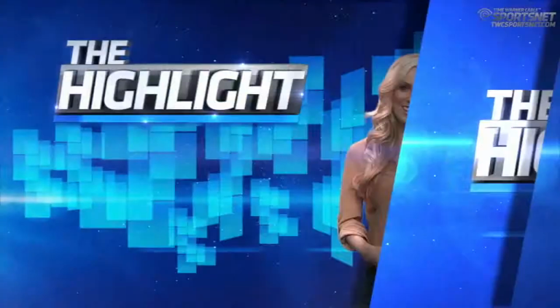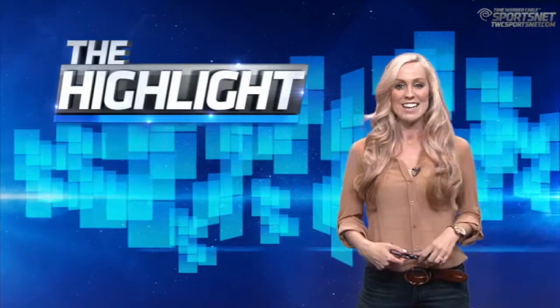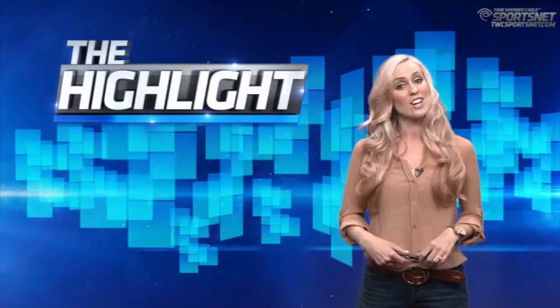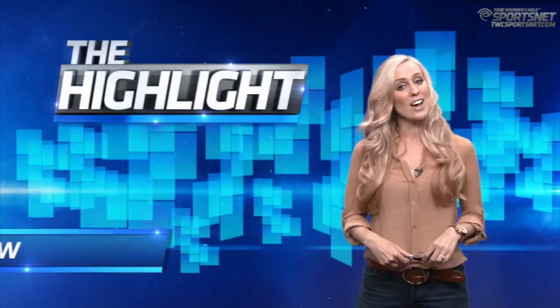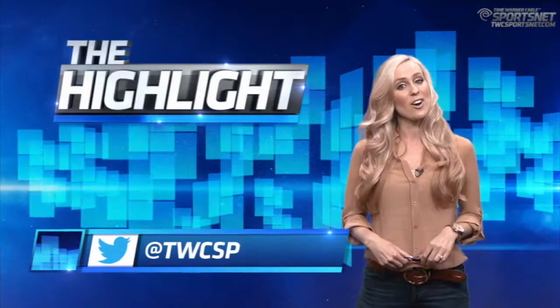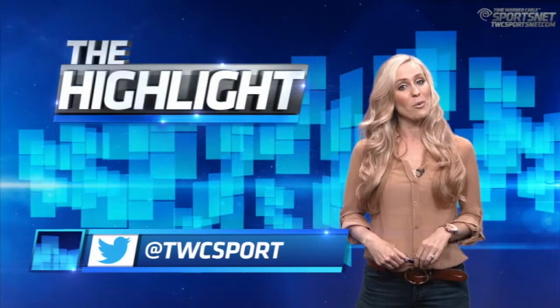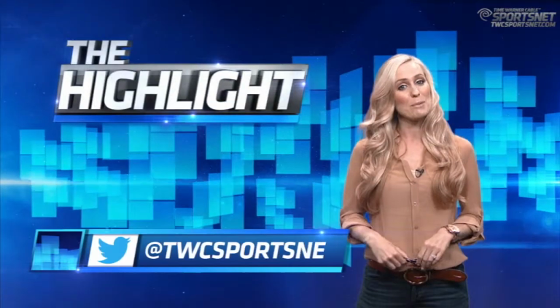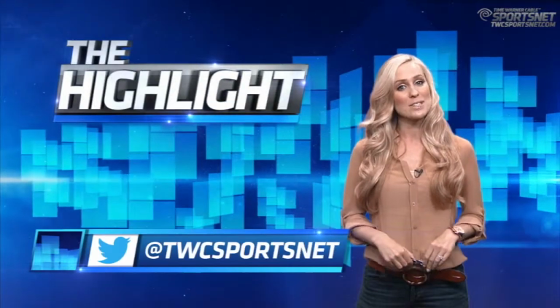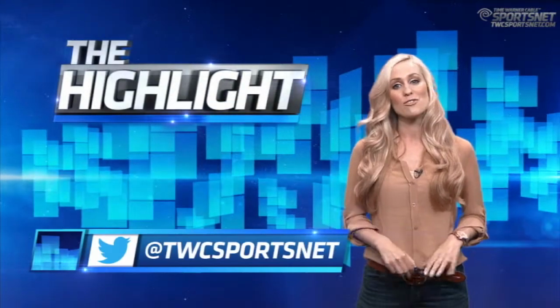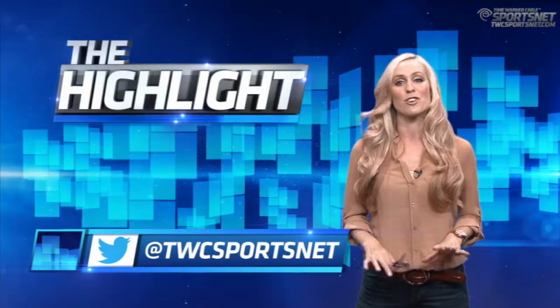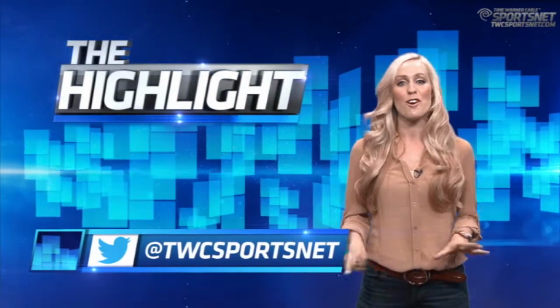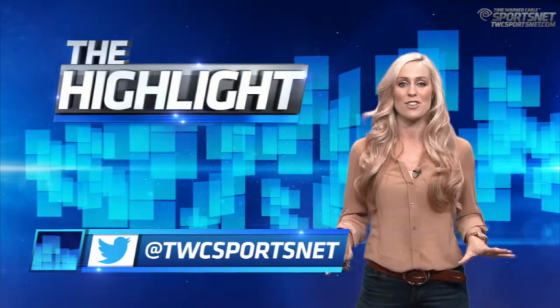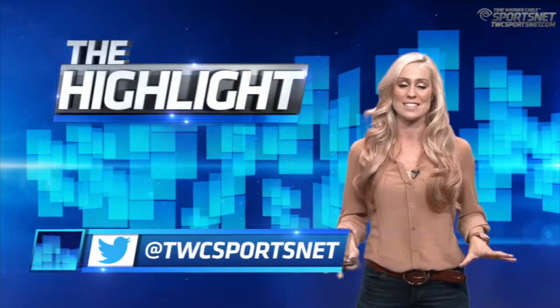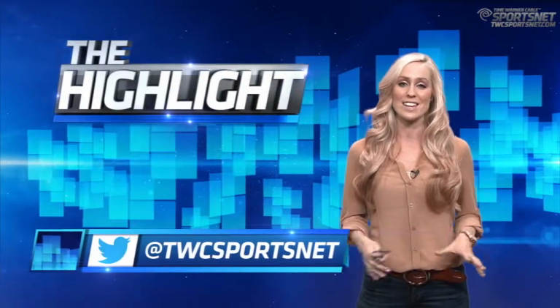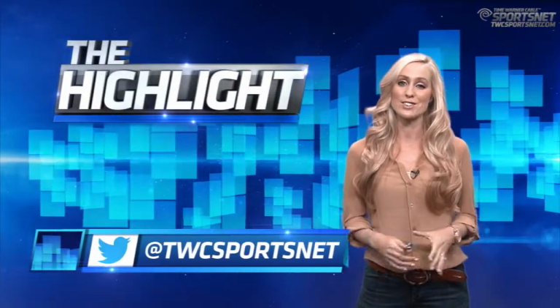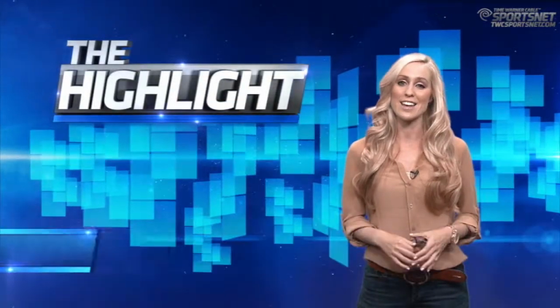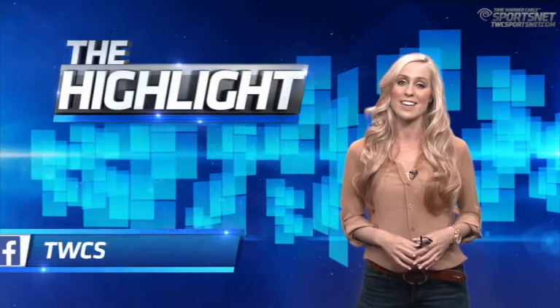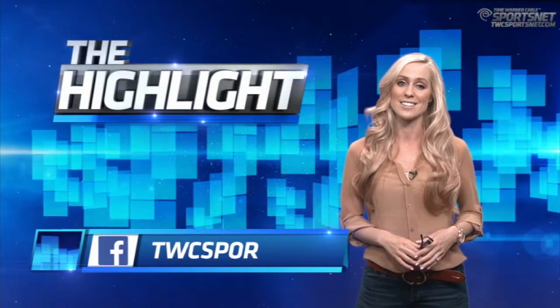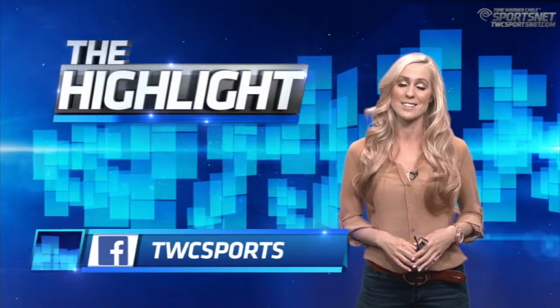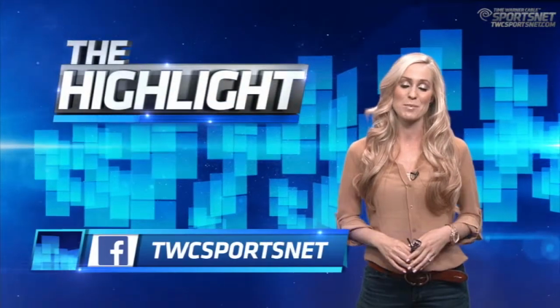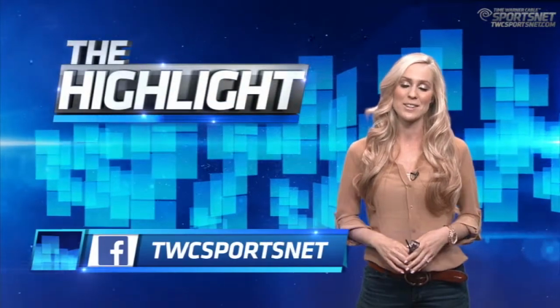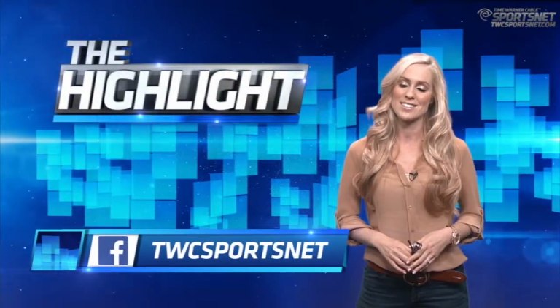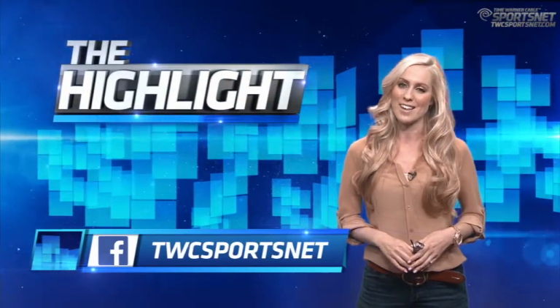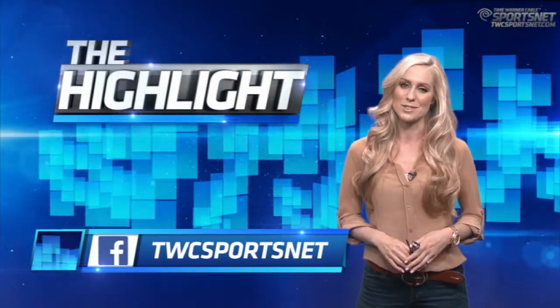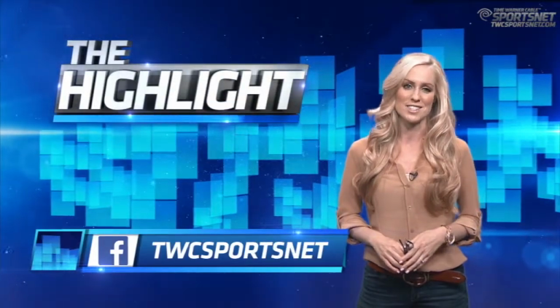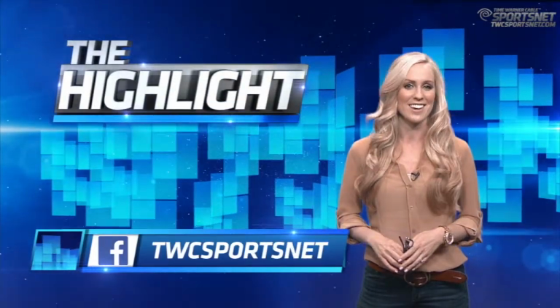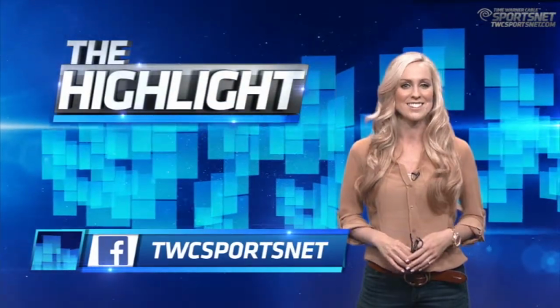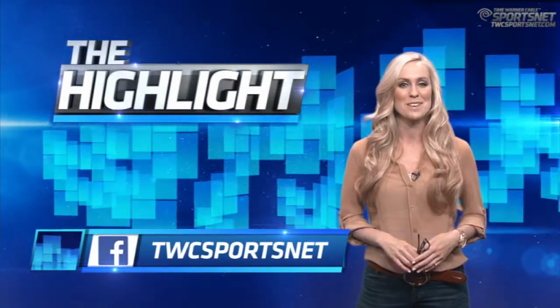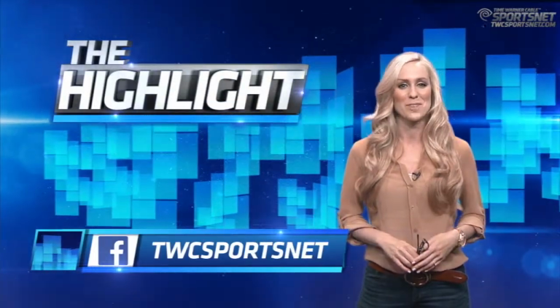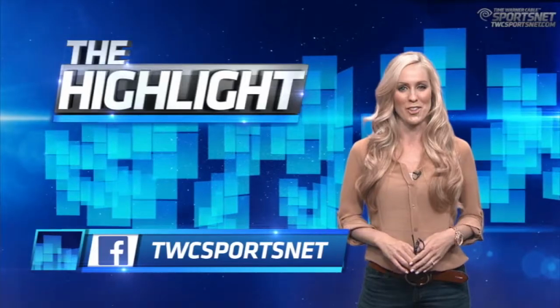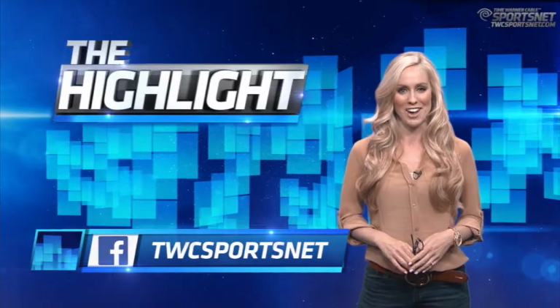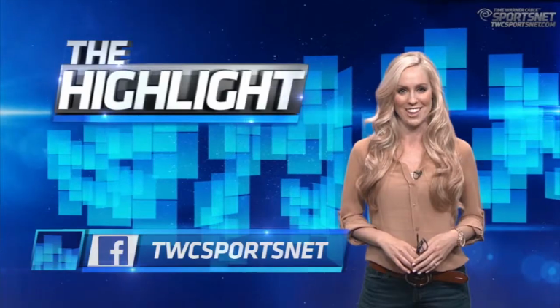Check out the website for all things Lakers, Galaxy, and Sparks, and we'll see you next time on the highlight.